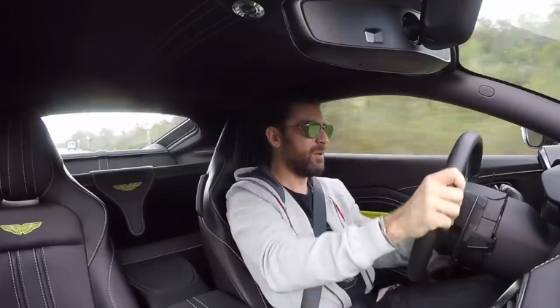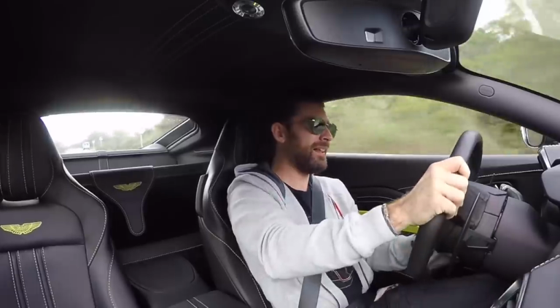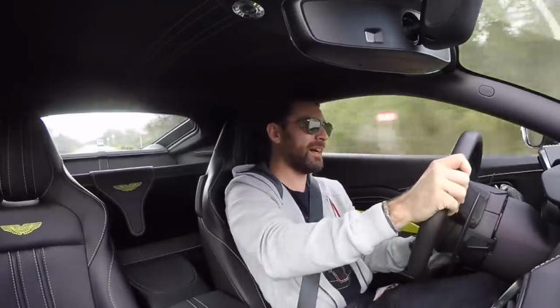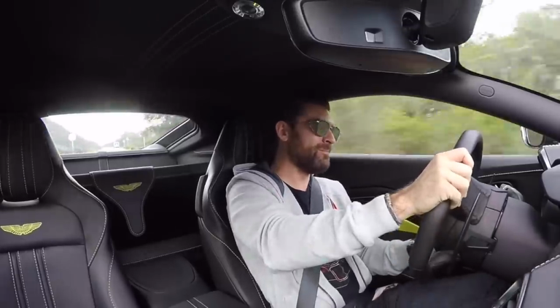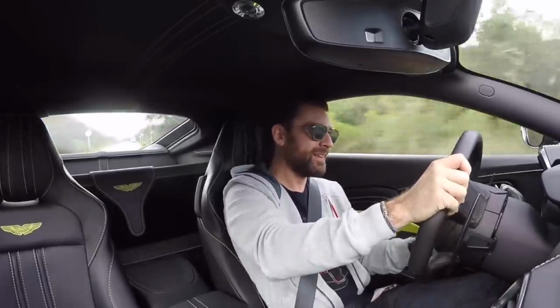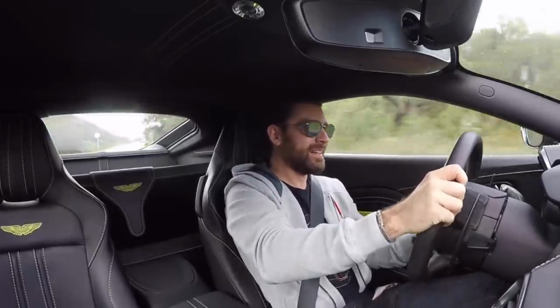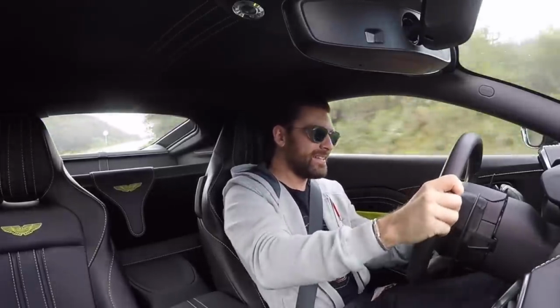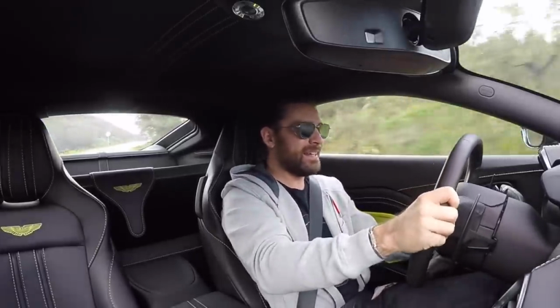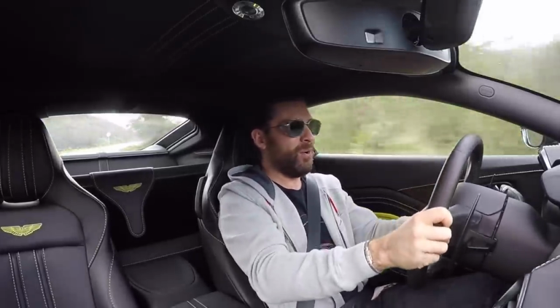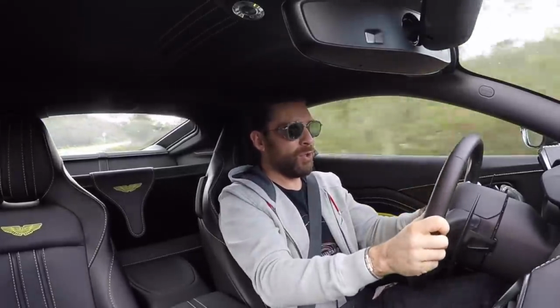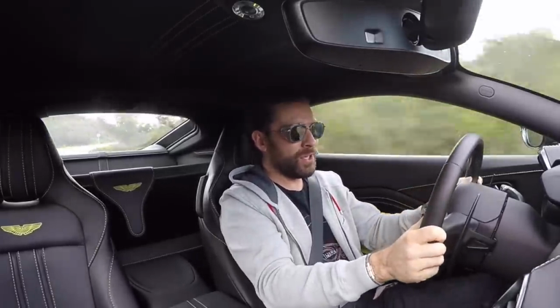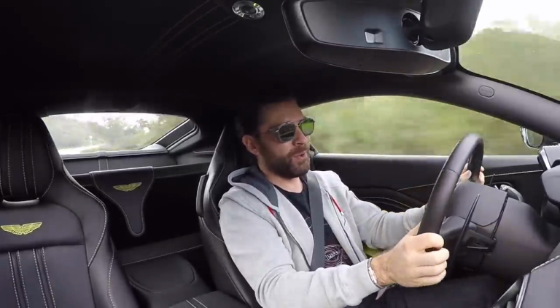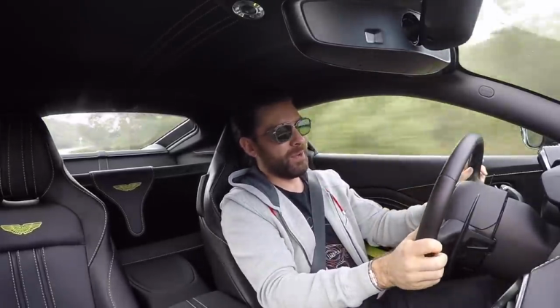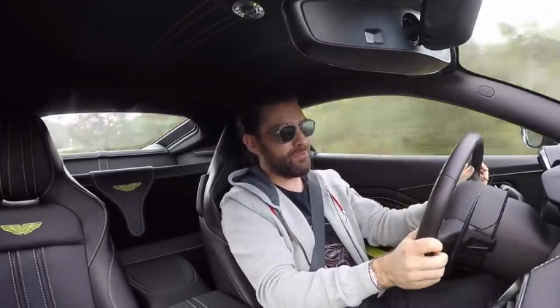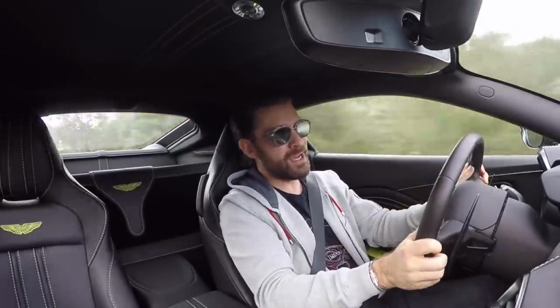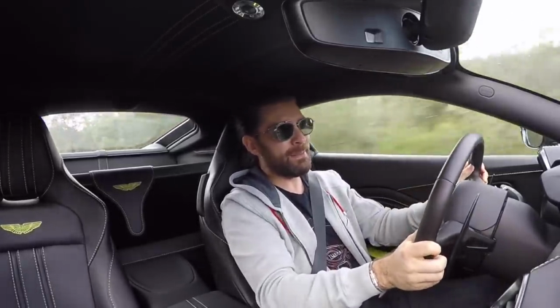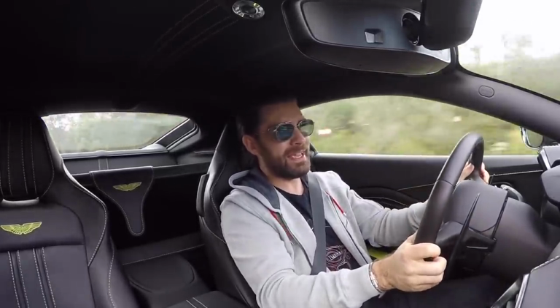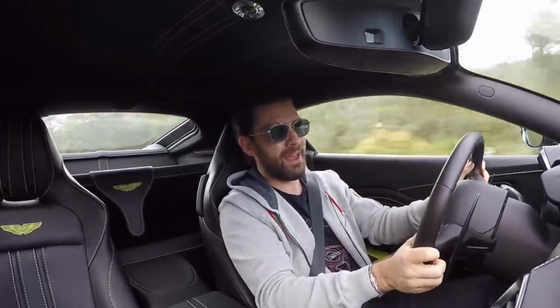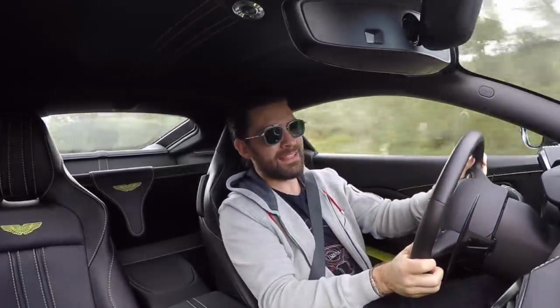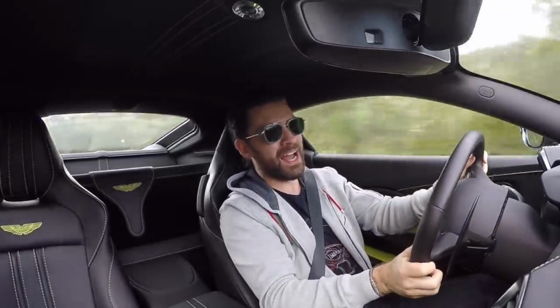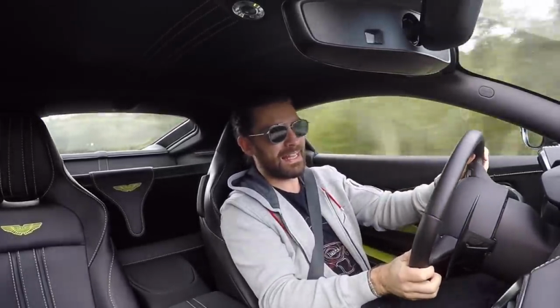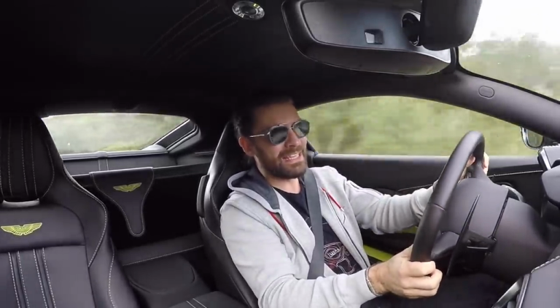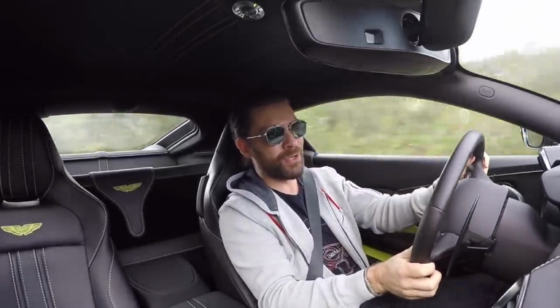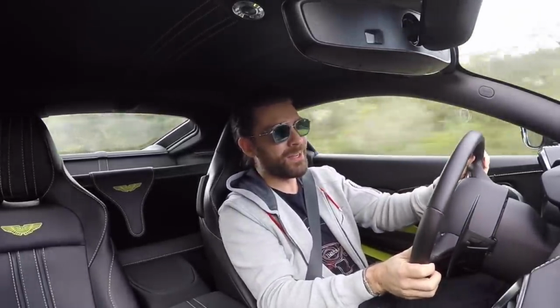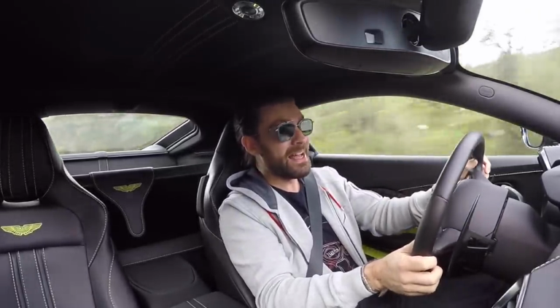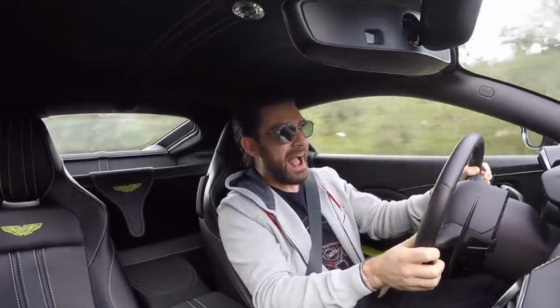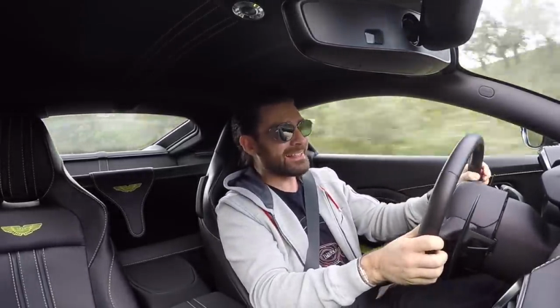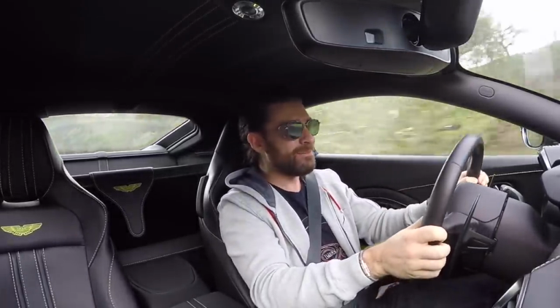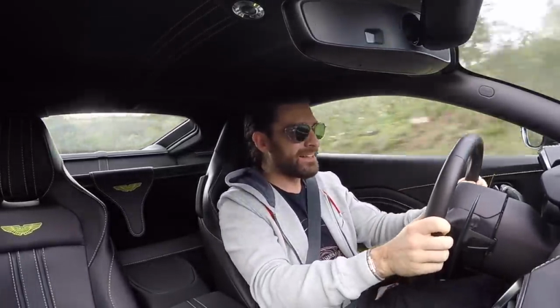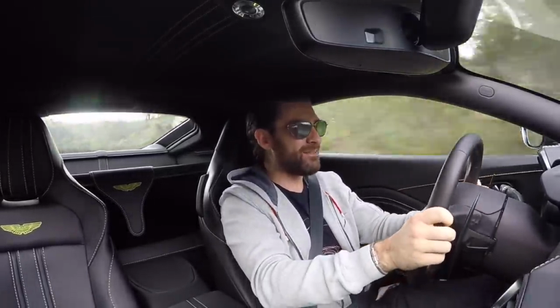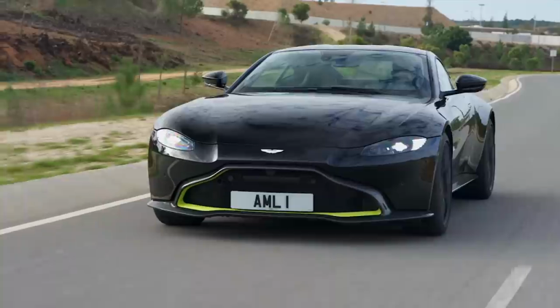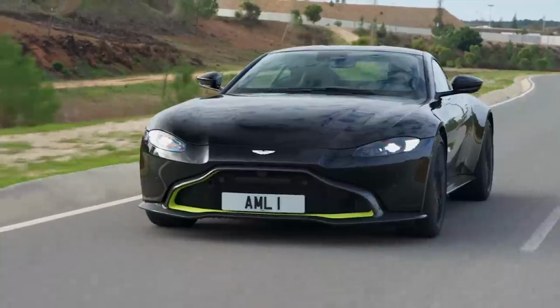Welcome to the all new — and I really mean entirely new — Aston Martin Vantage.